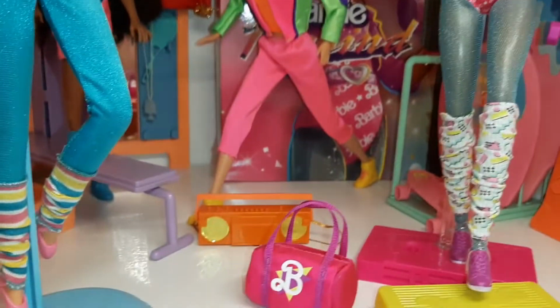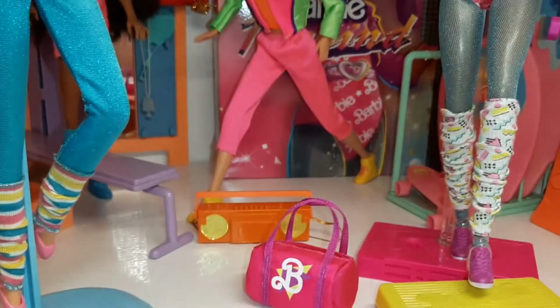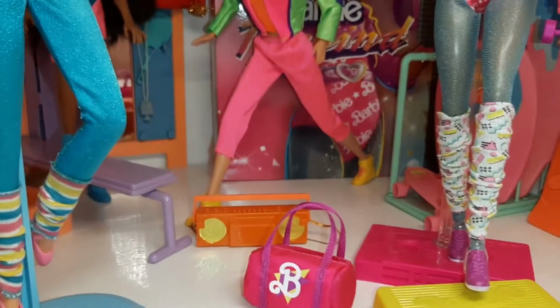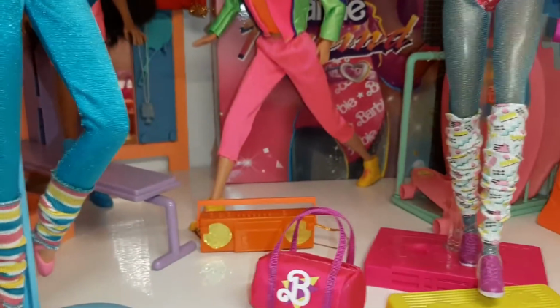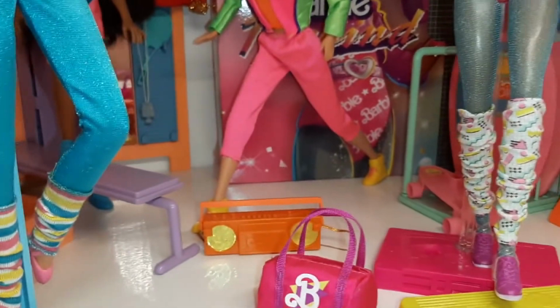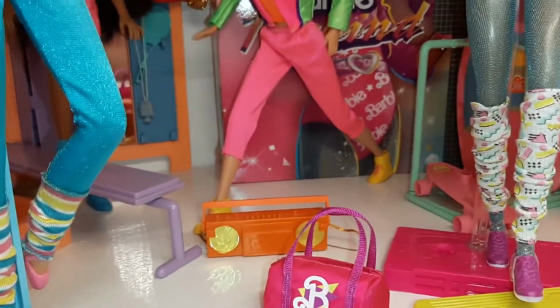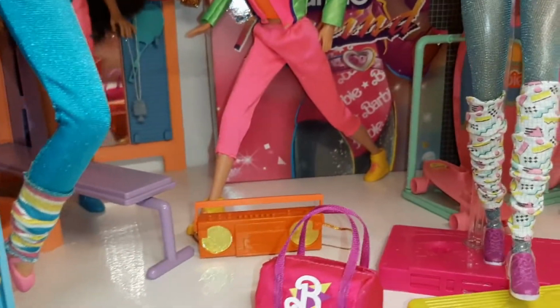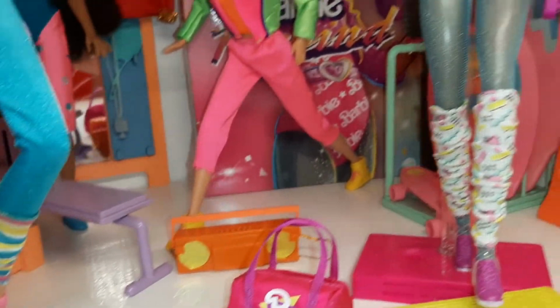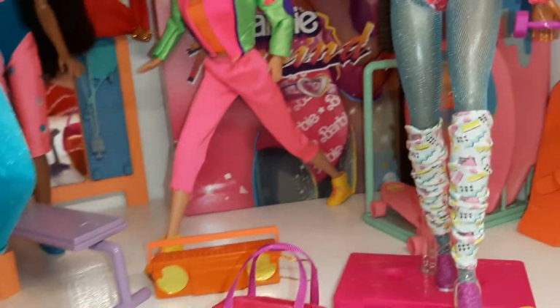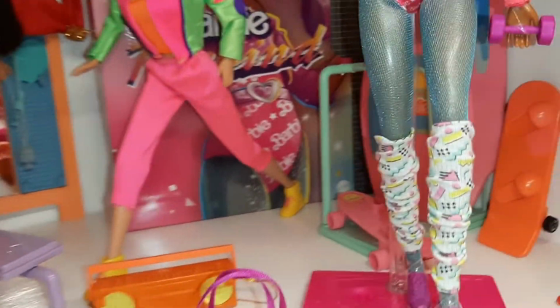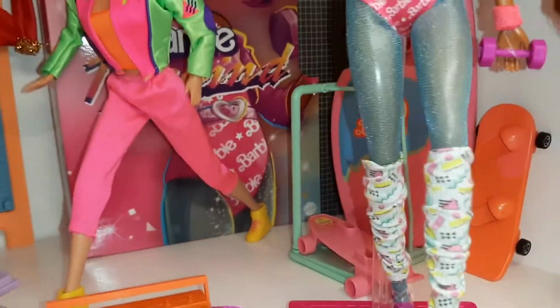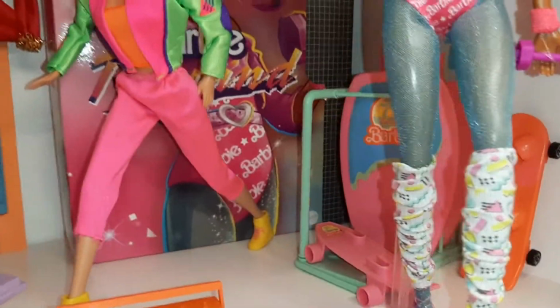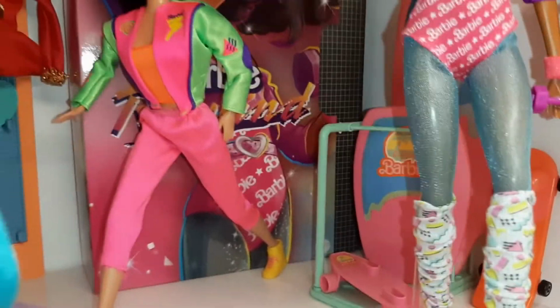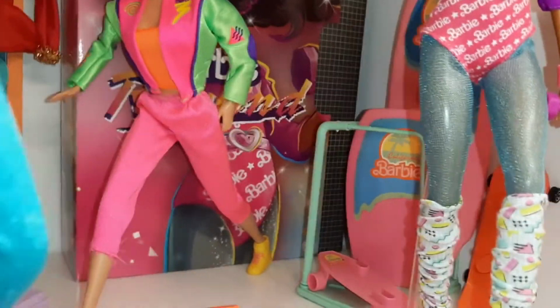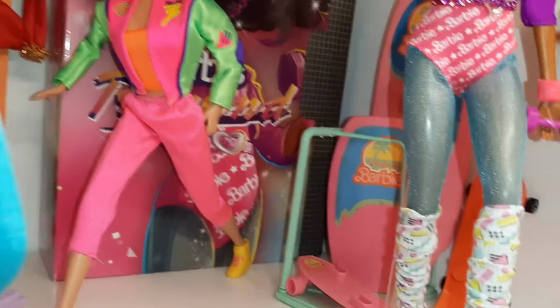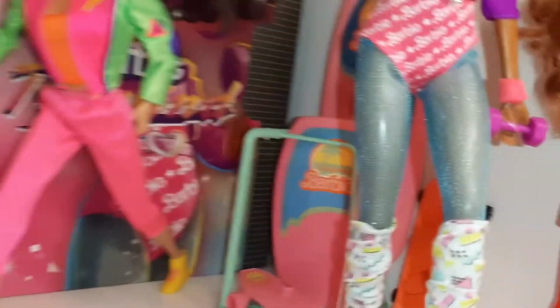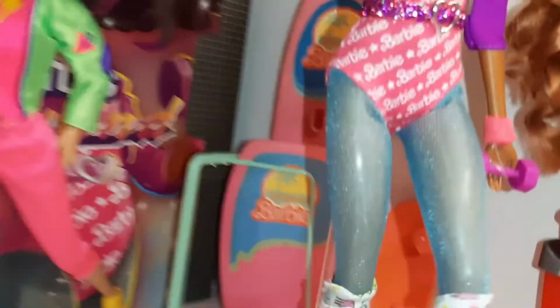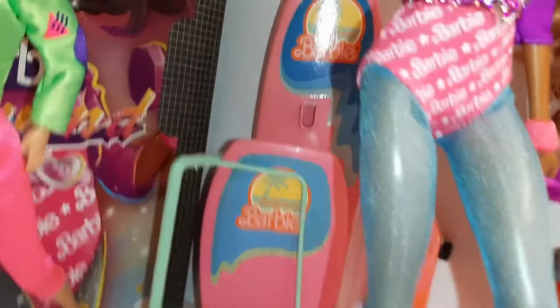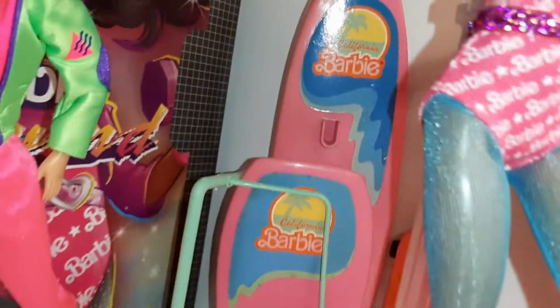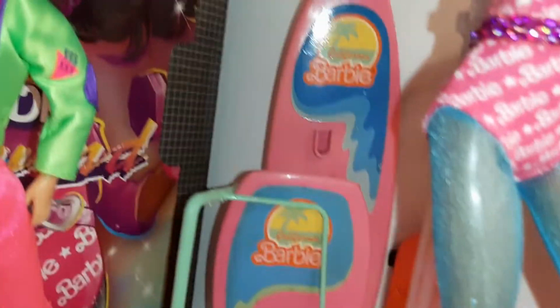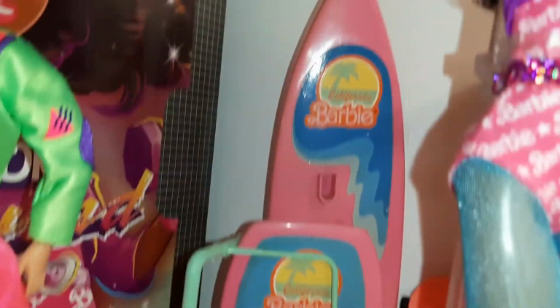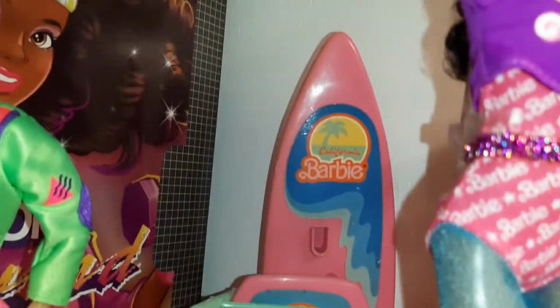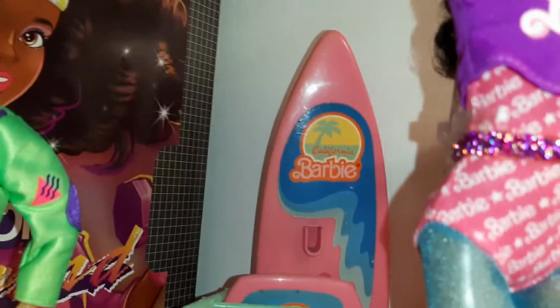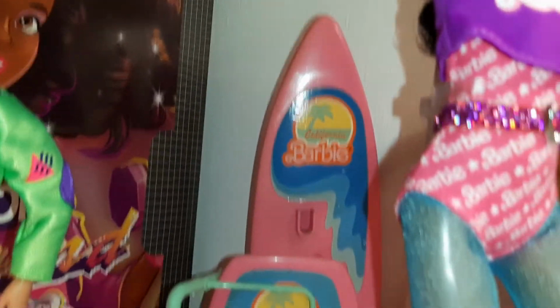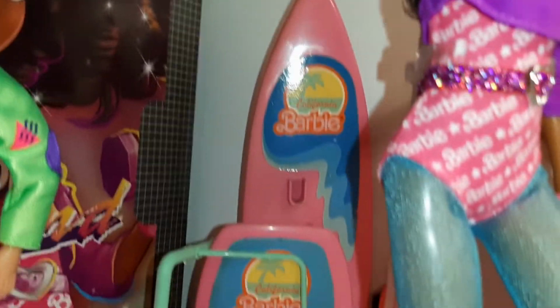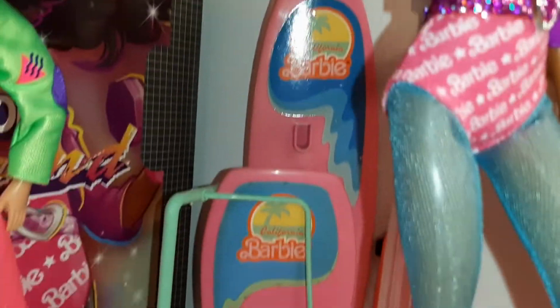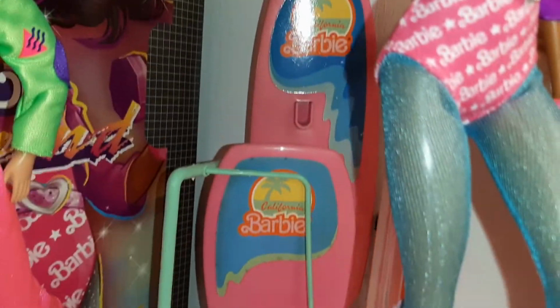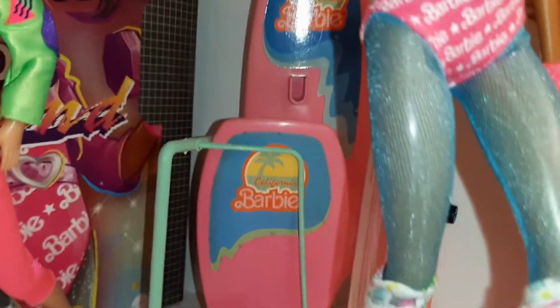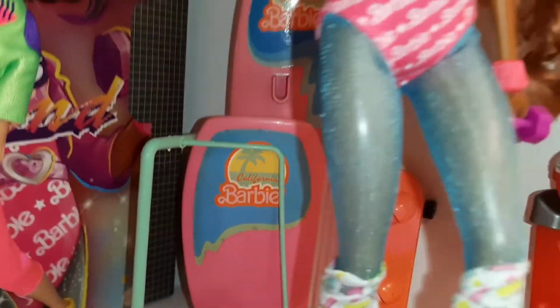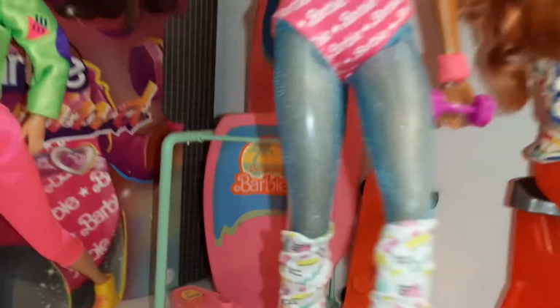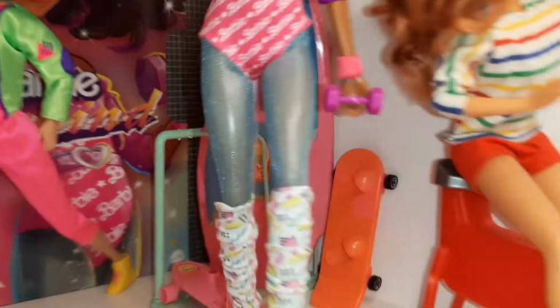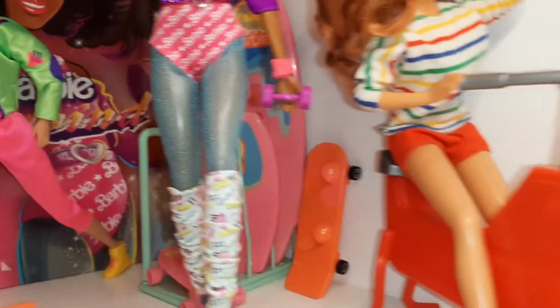You've got to have your boom box when you're working out, and there's even a surfboard and a boogie board back there.